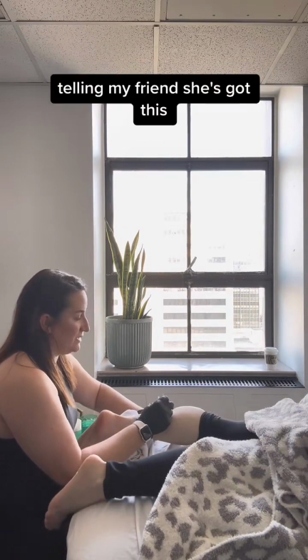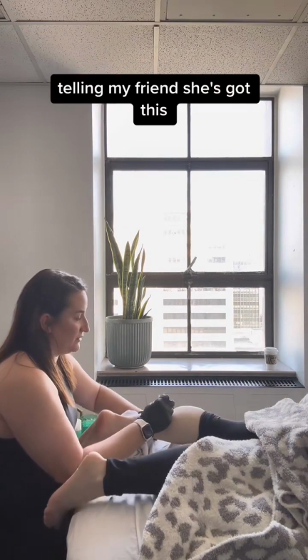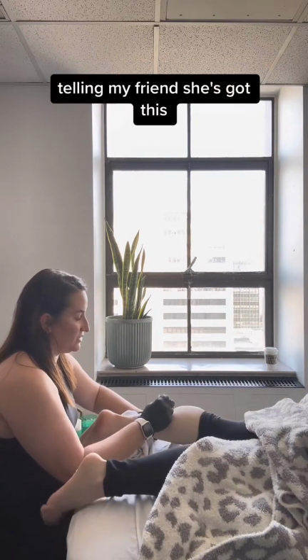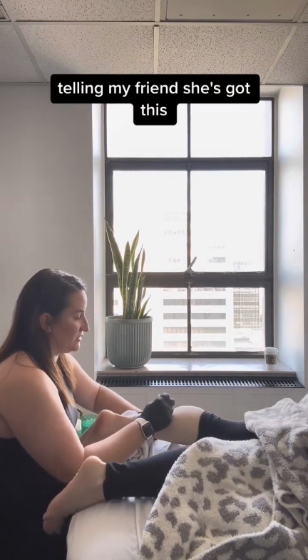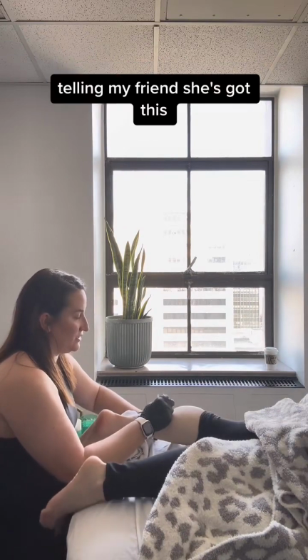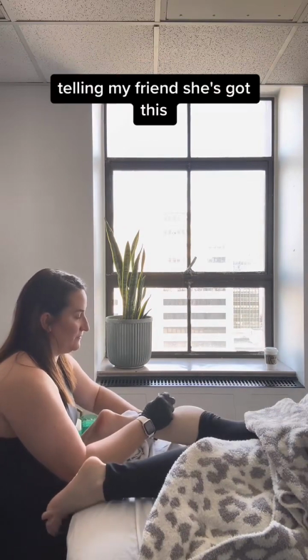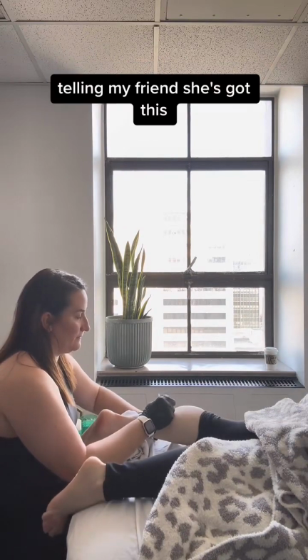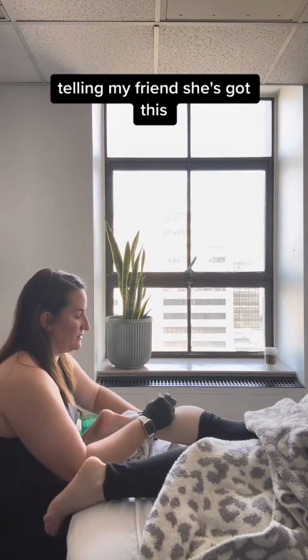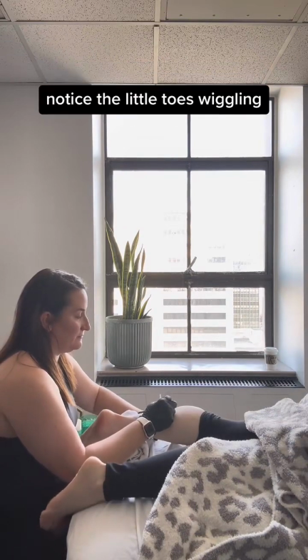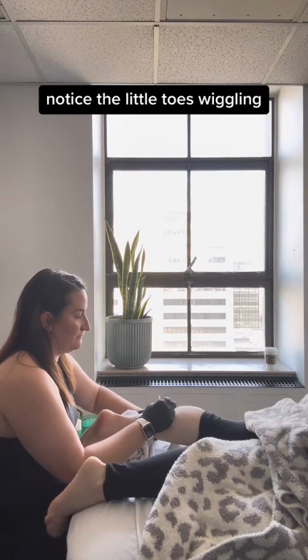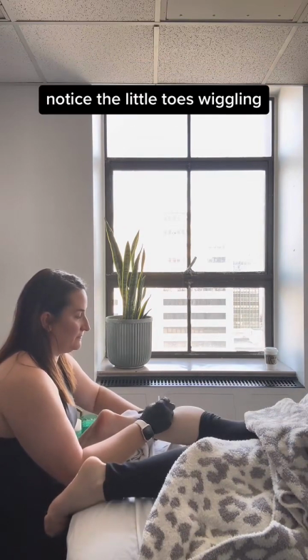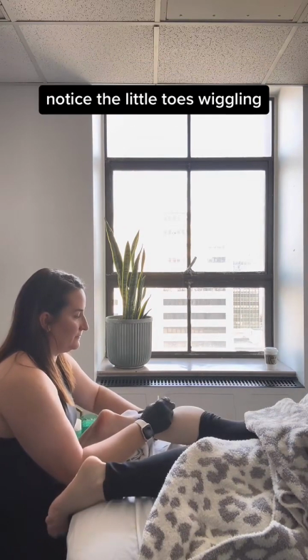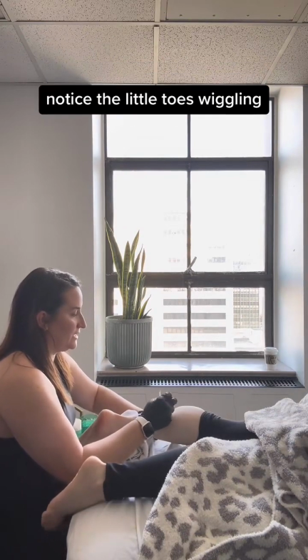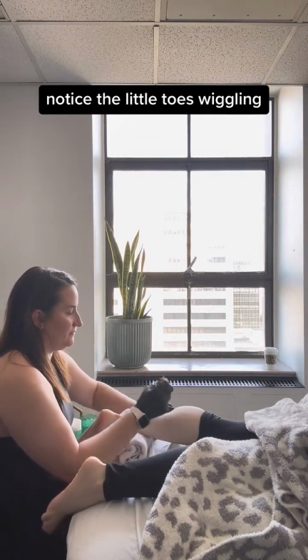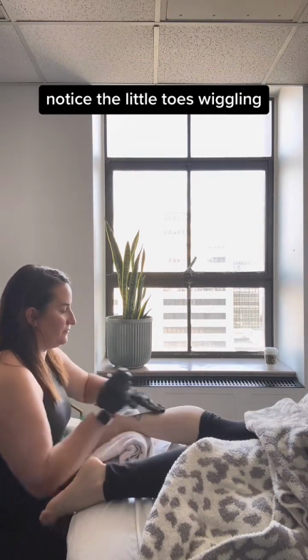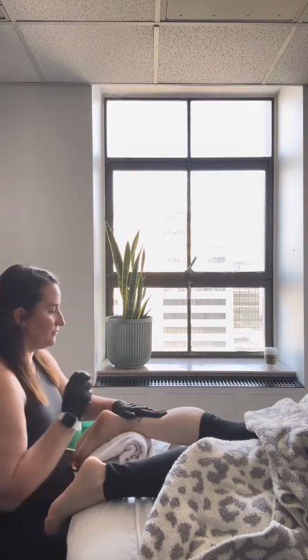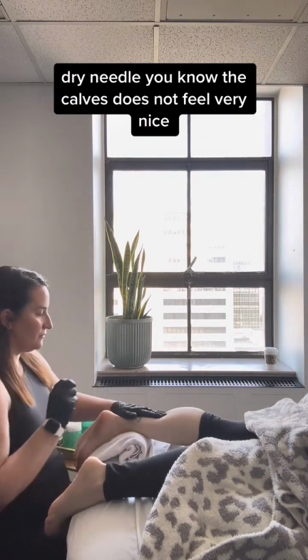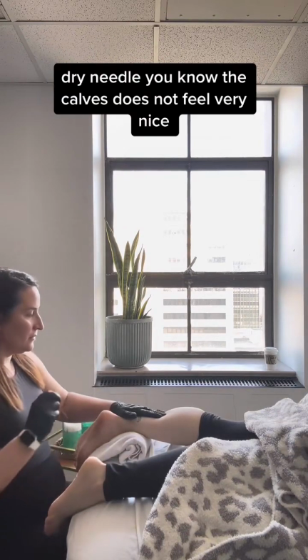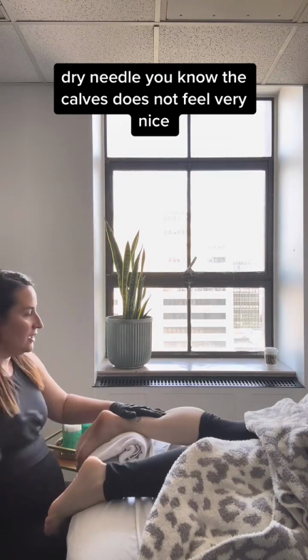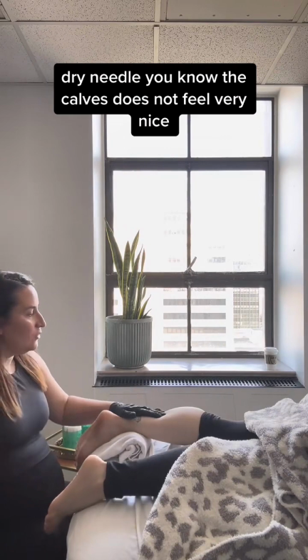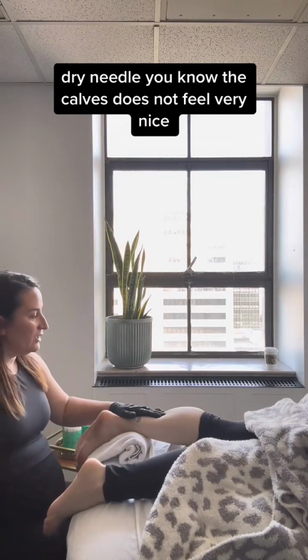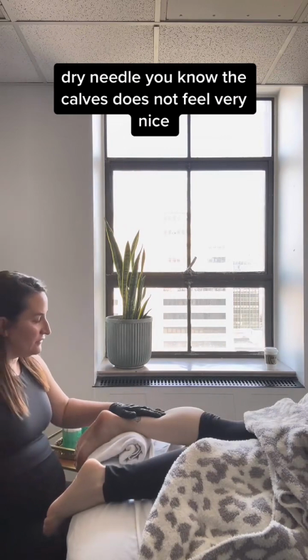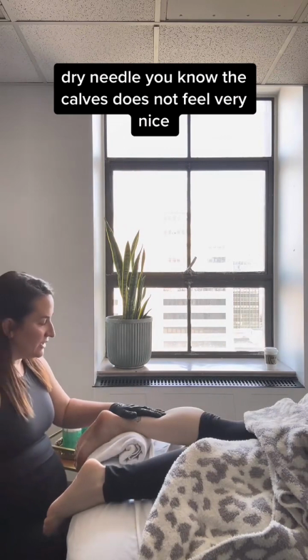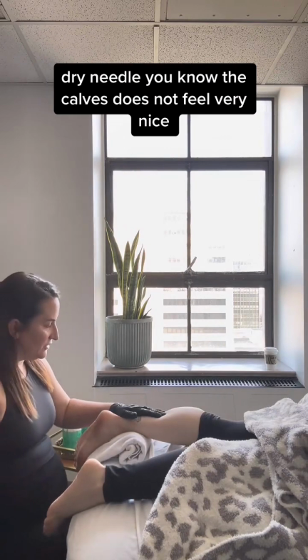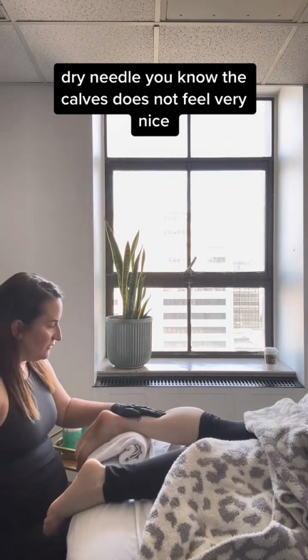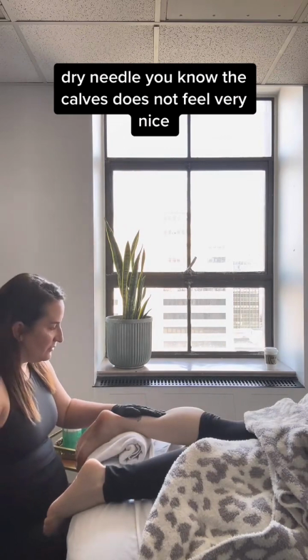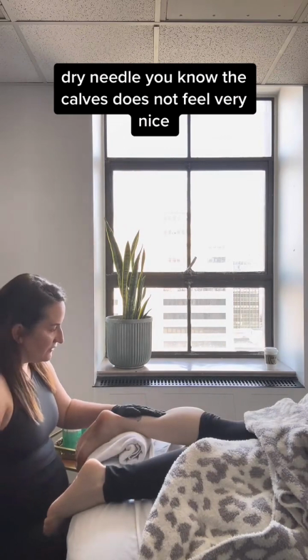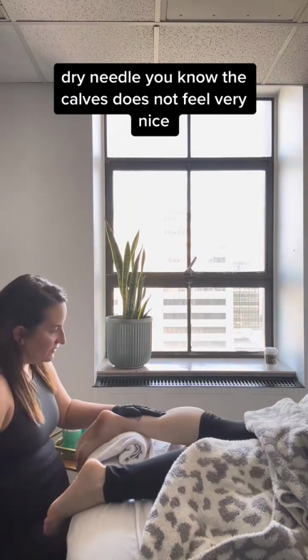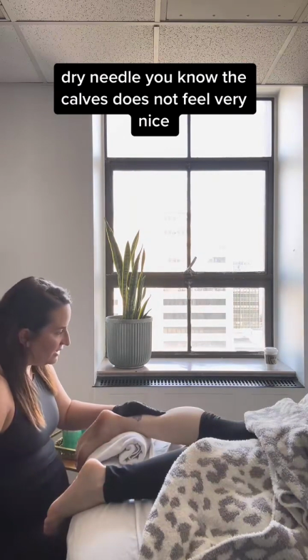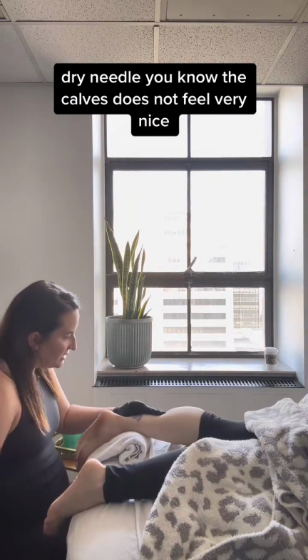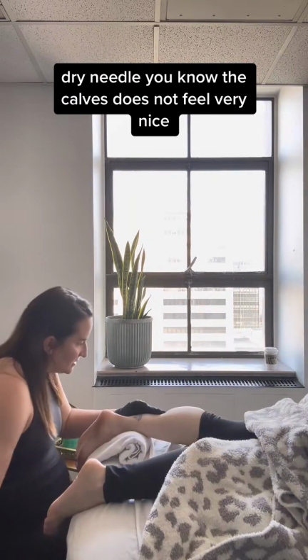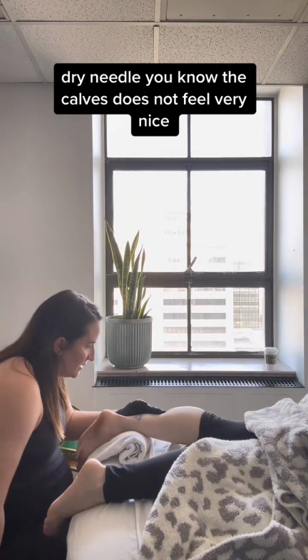Telling my friend she's got this — notice the little toes wiggling. Dry needling both calves does not feel very nice.